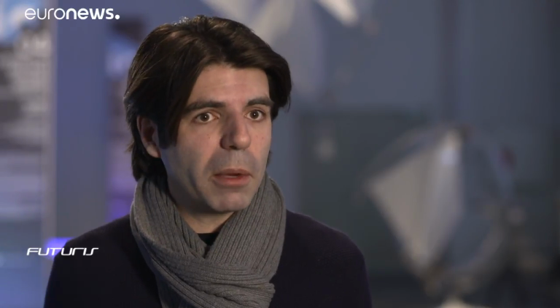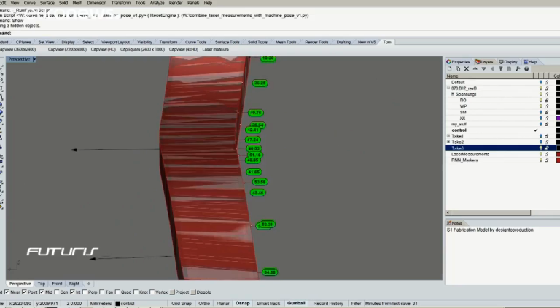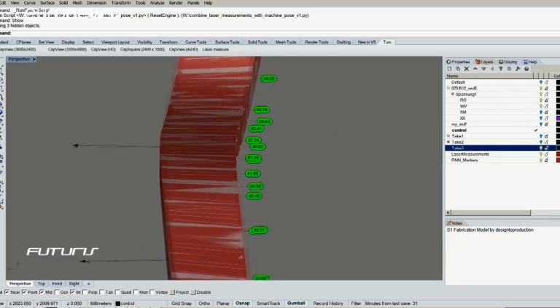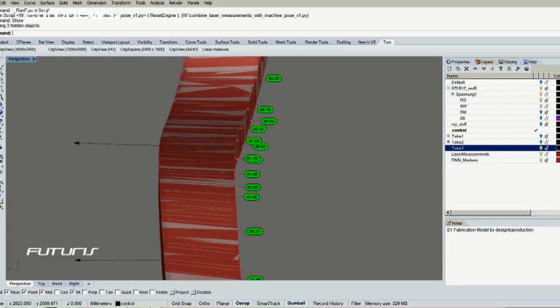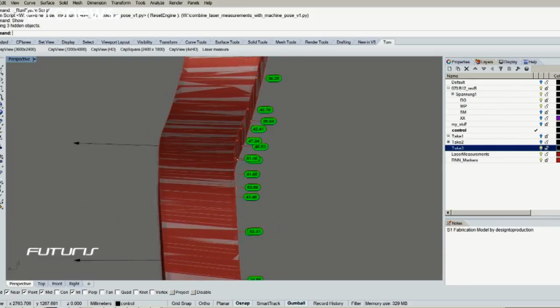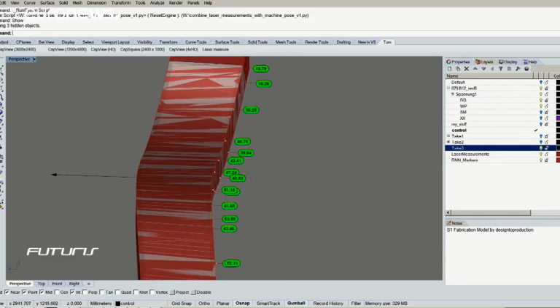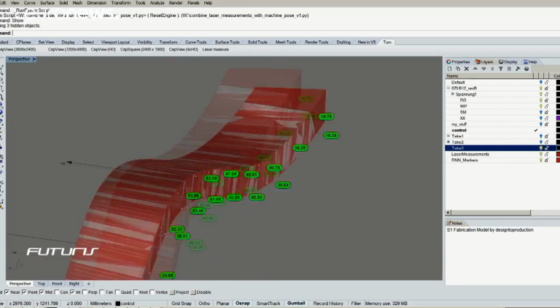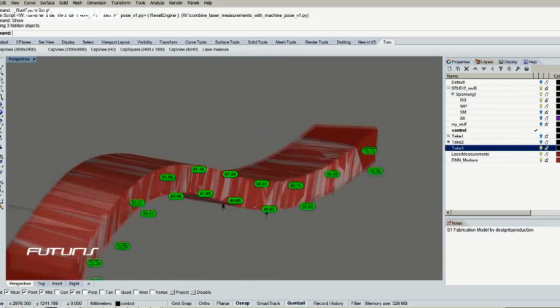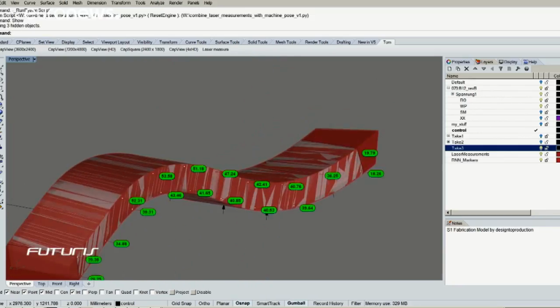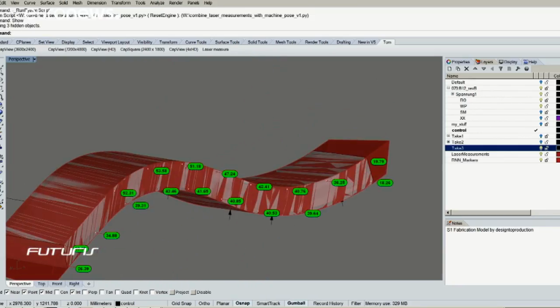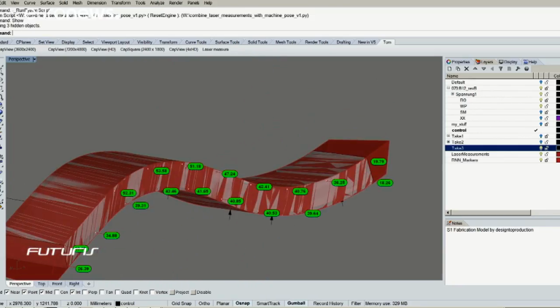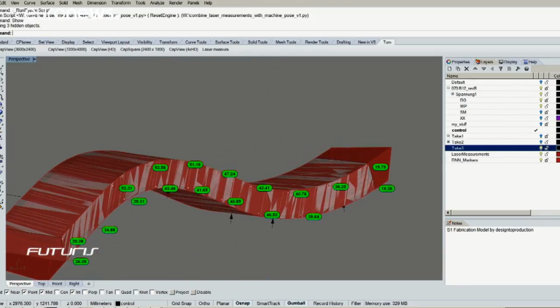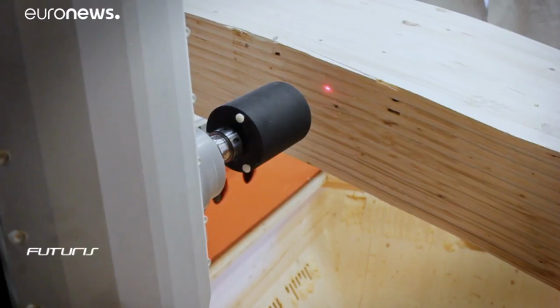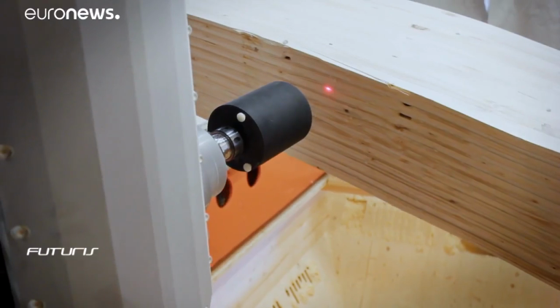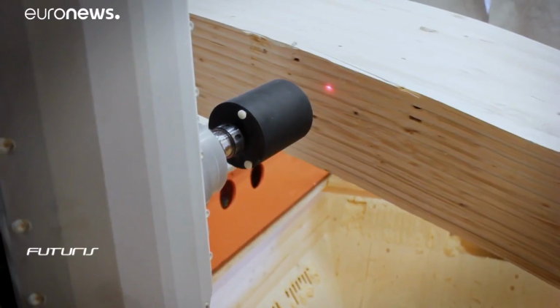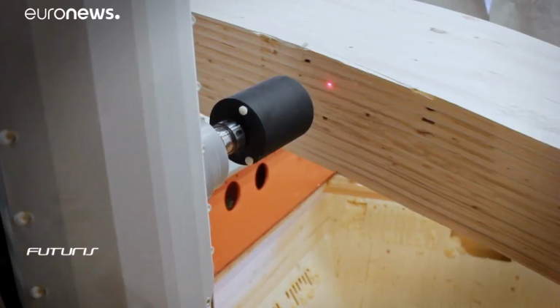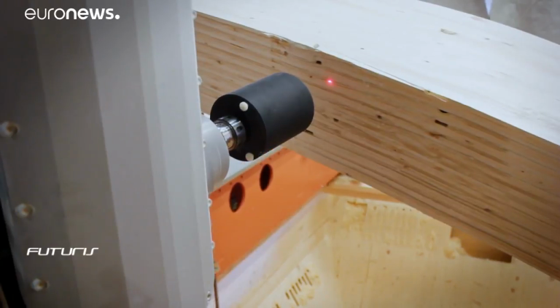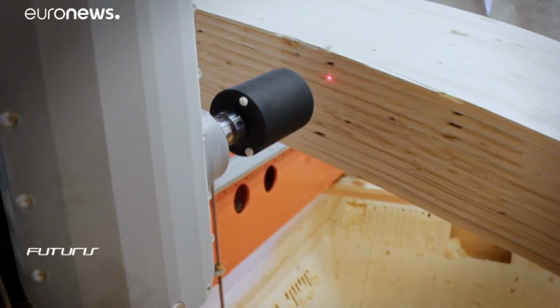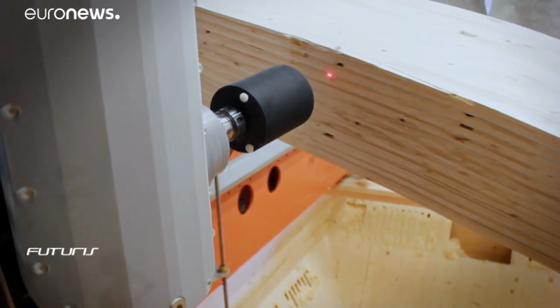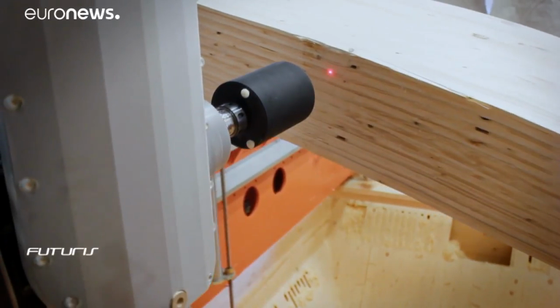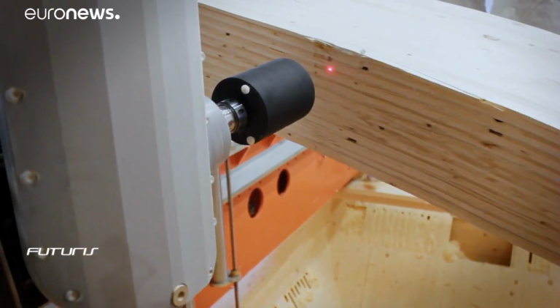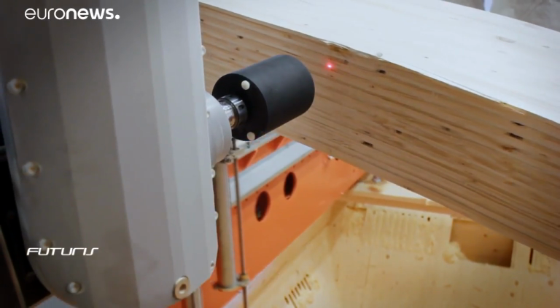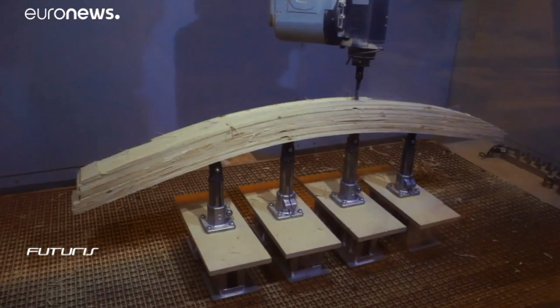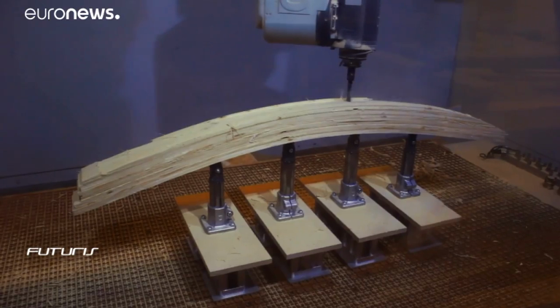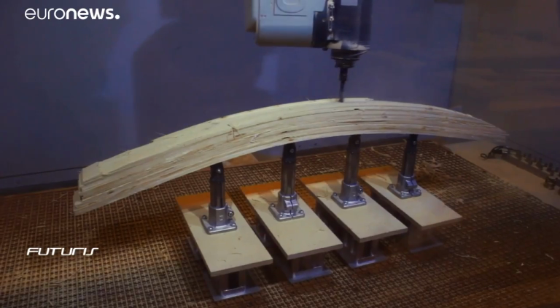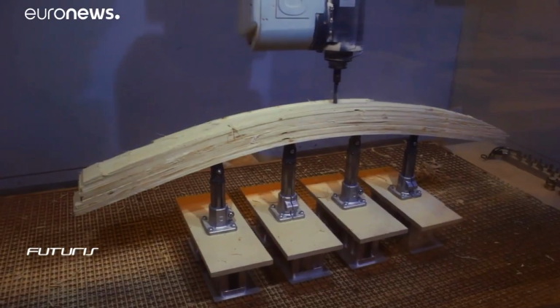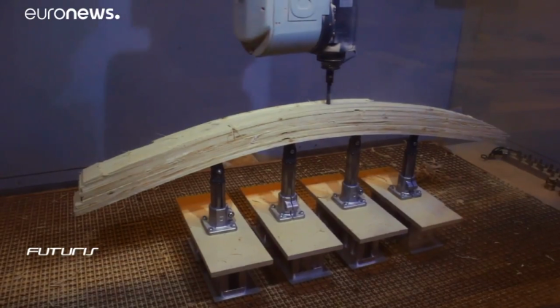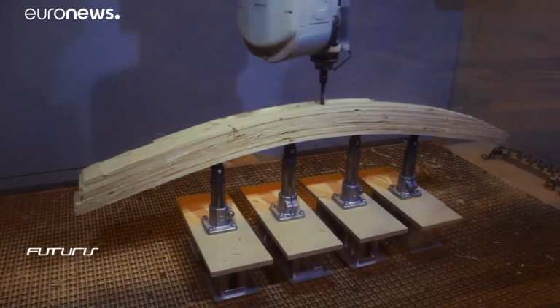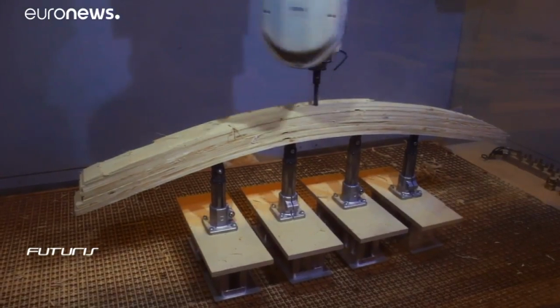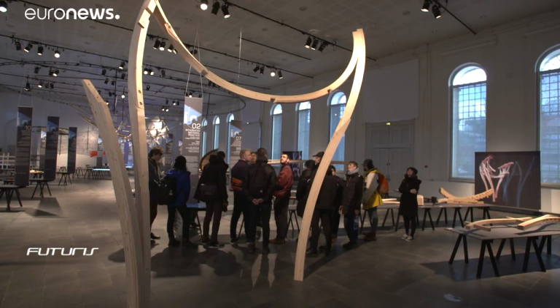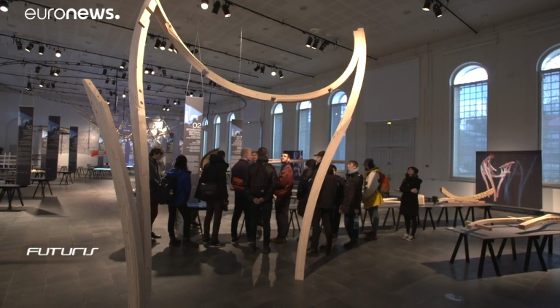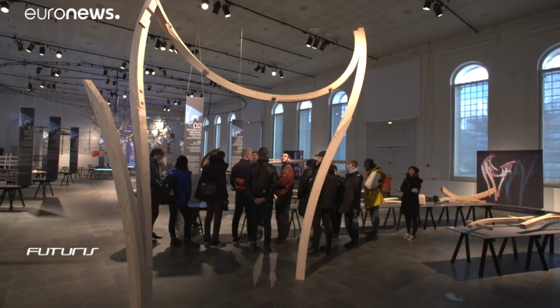And how can we safely, accurately bend glue-laminated timber to create new, unexpected architectural spaces?